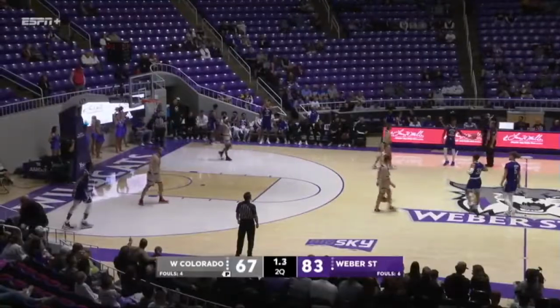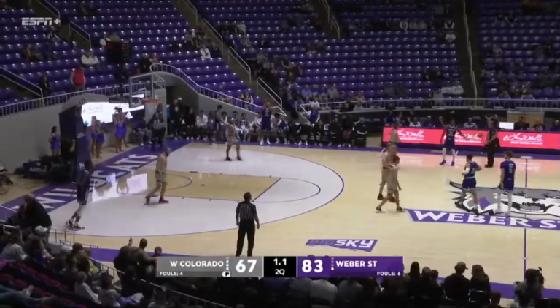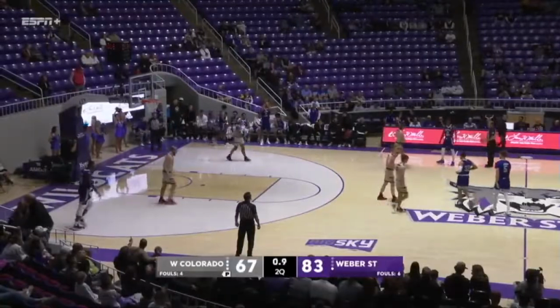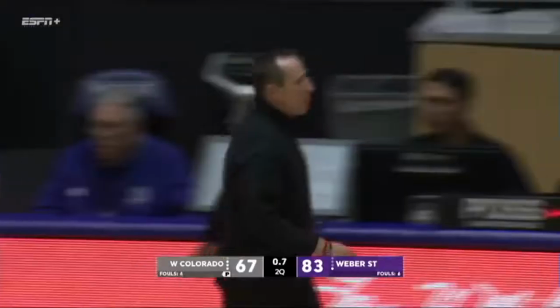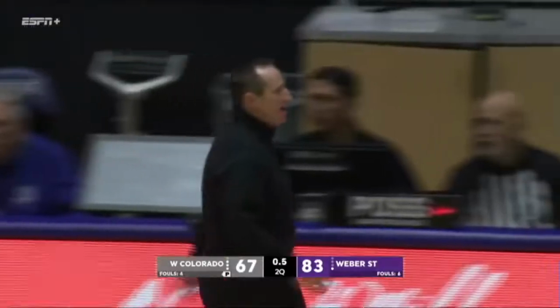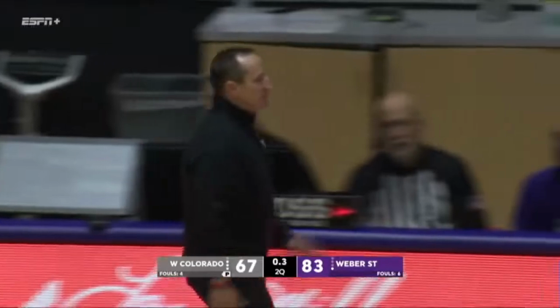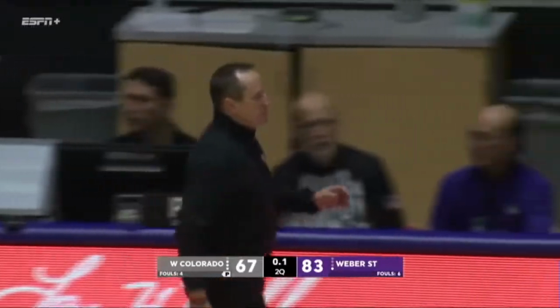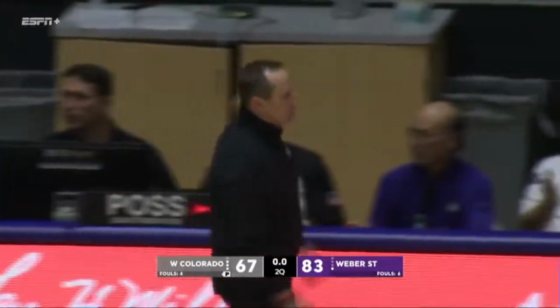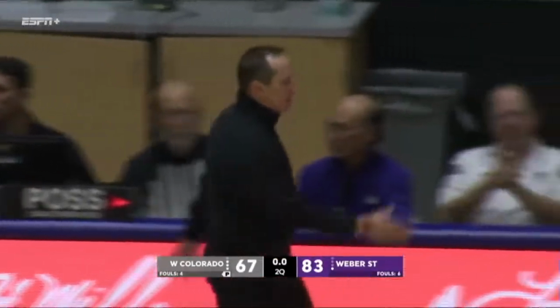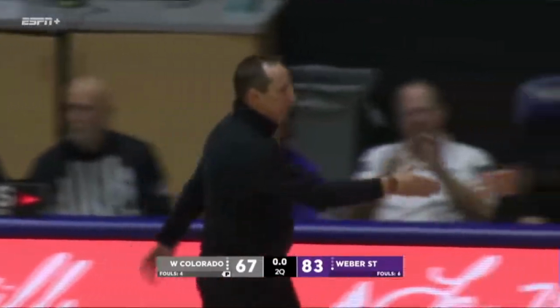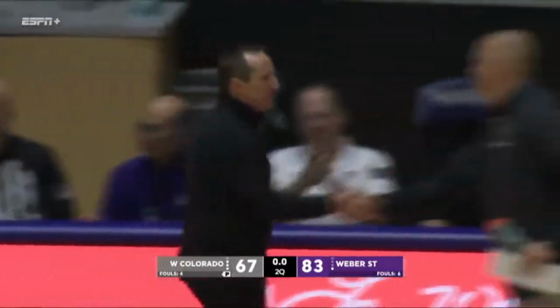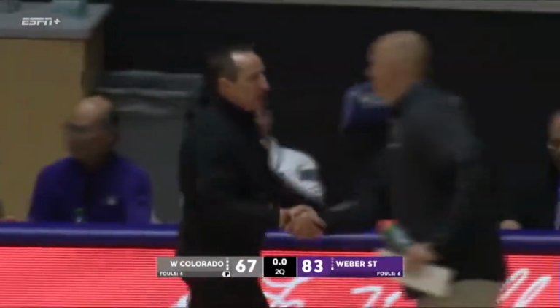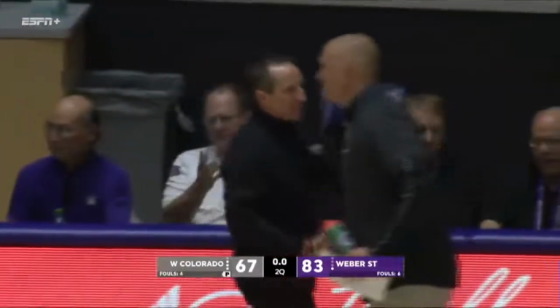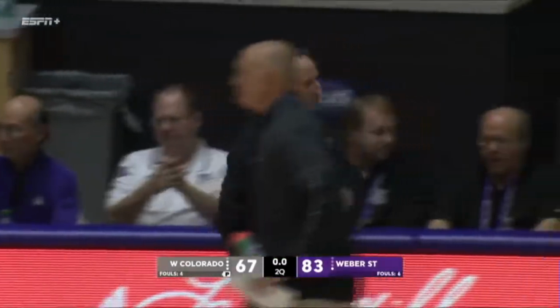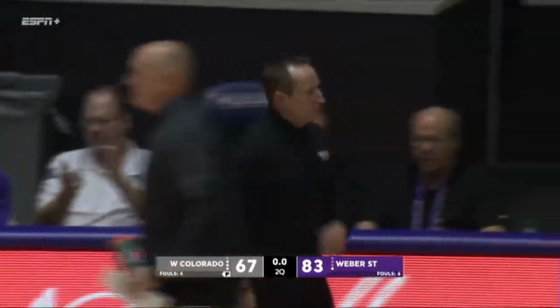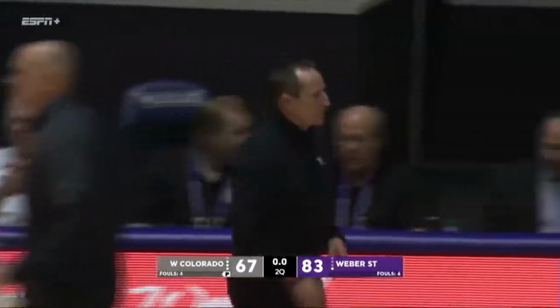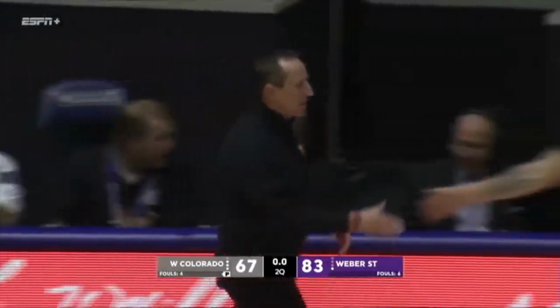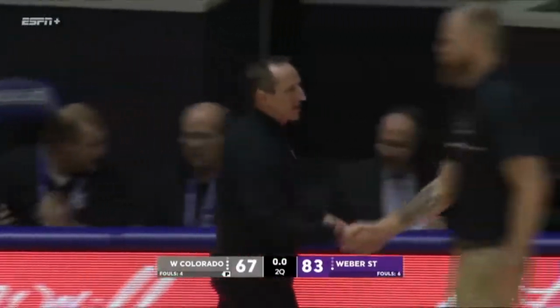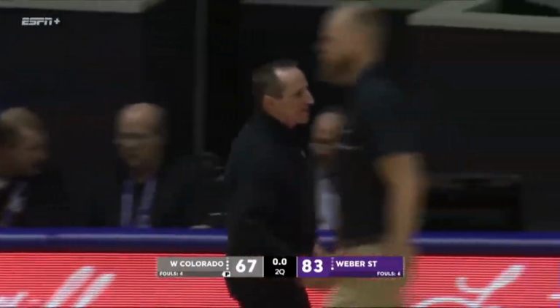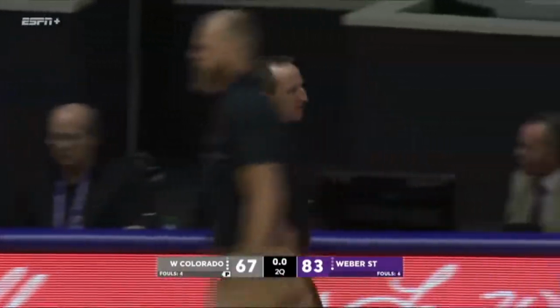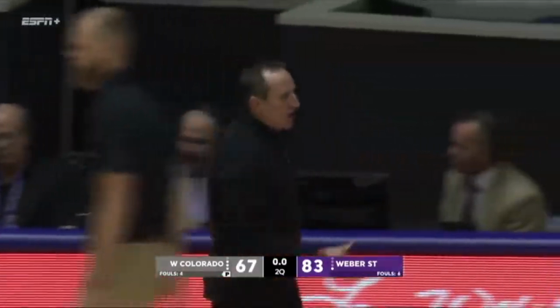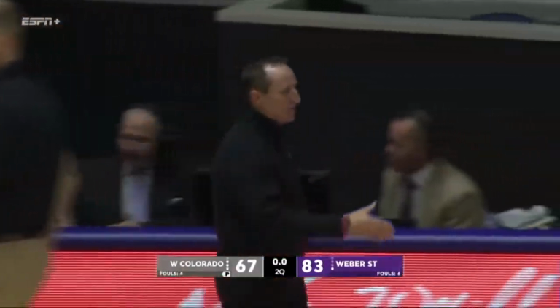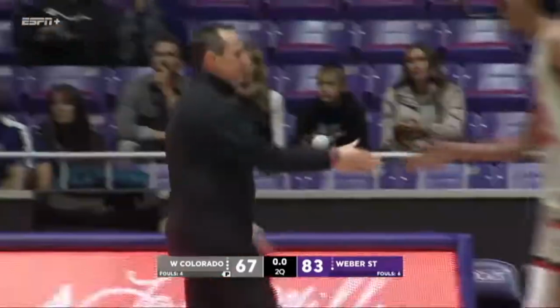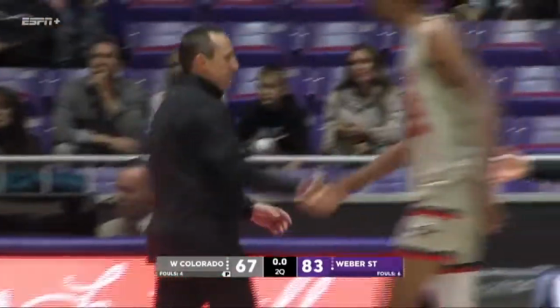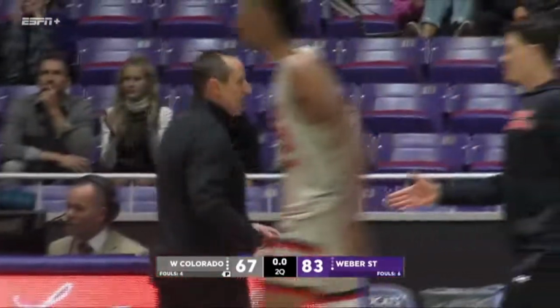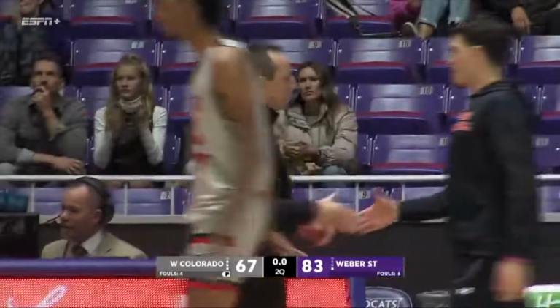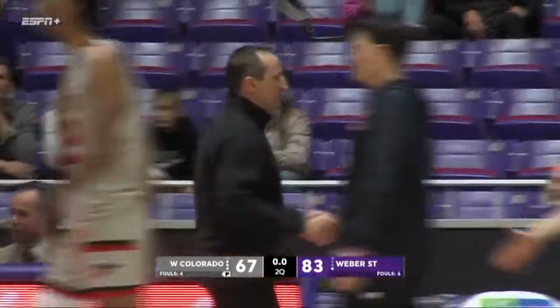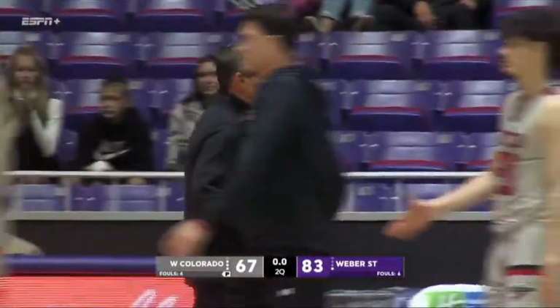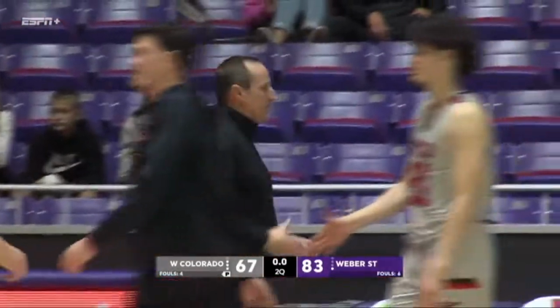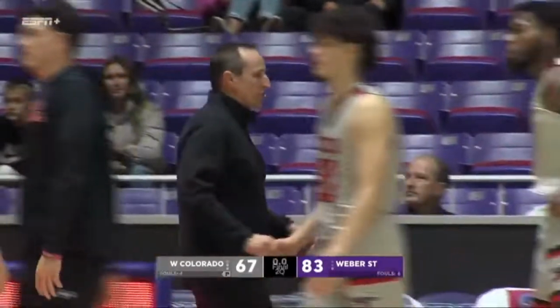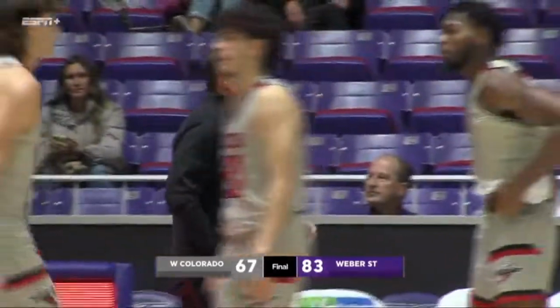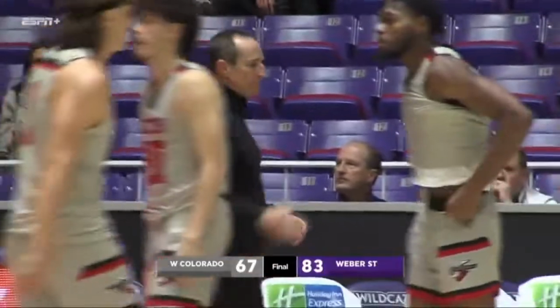And they put this one away this evening. 83-67 the final score. Weaver State, their home opener, turns into a victory.